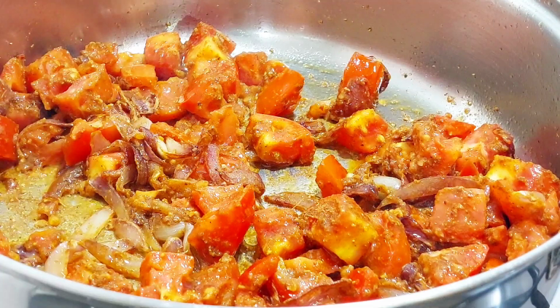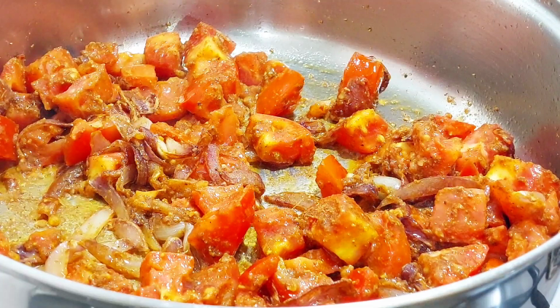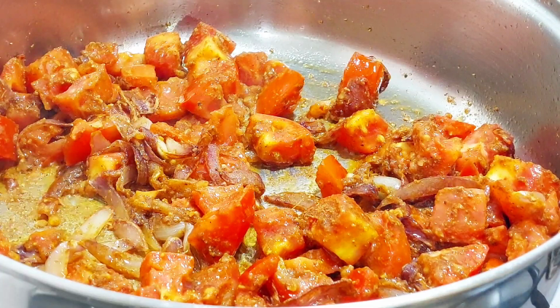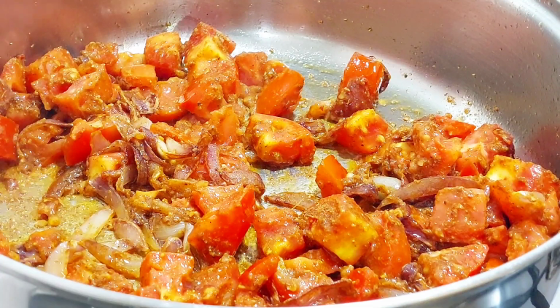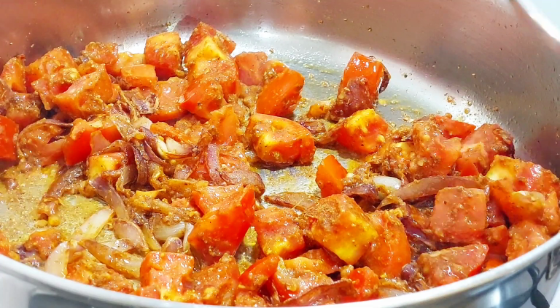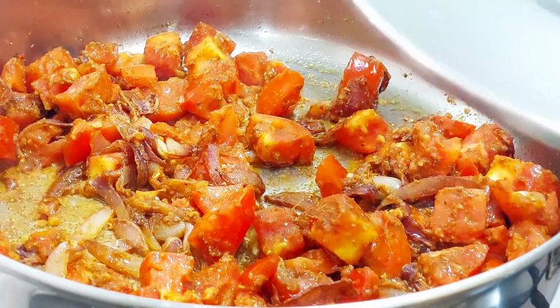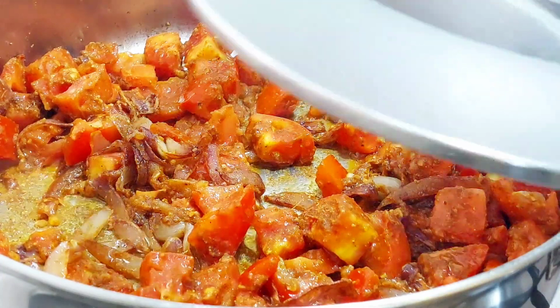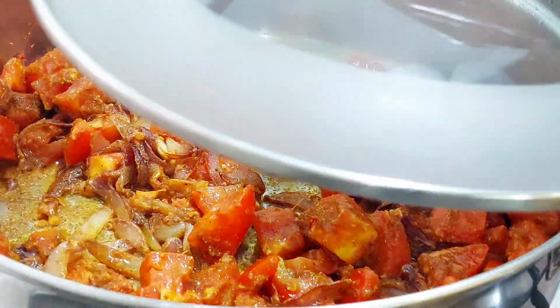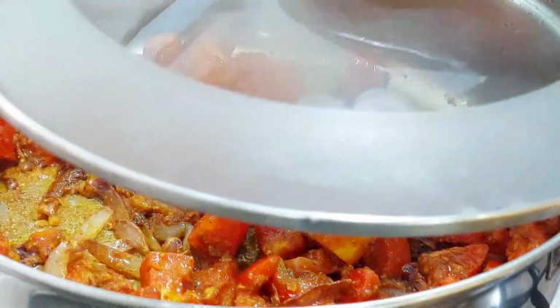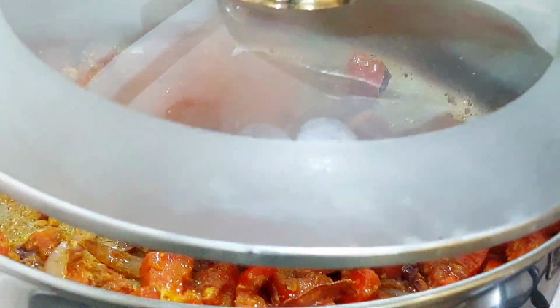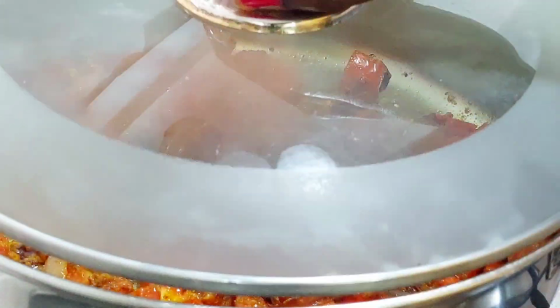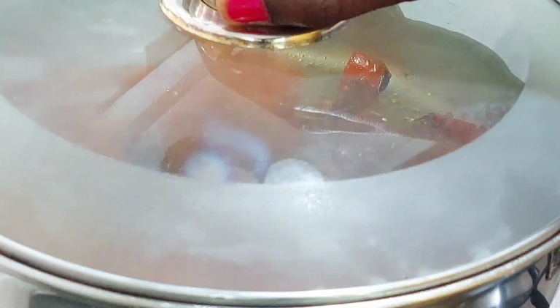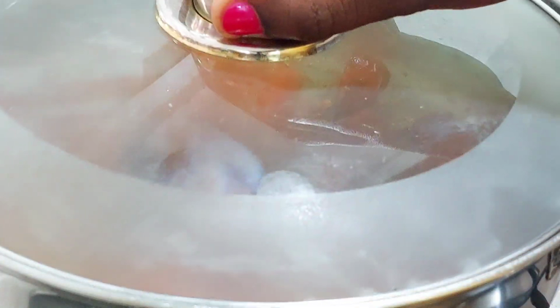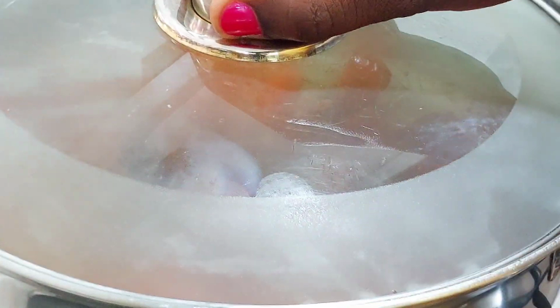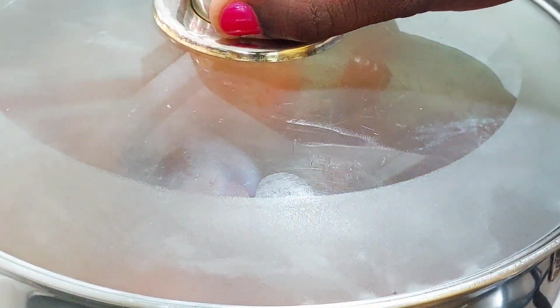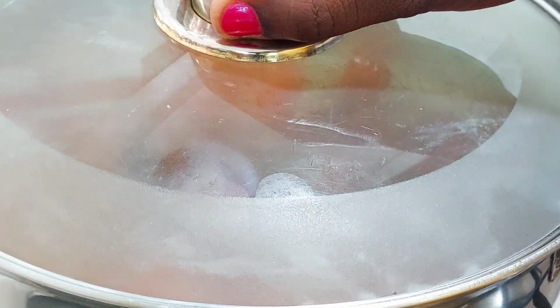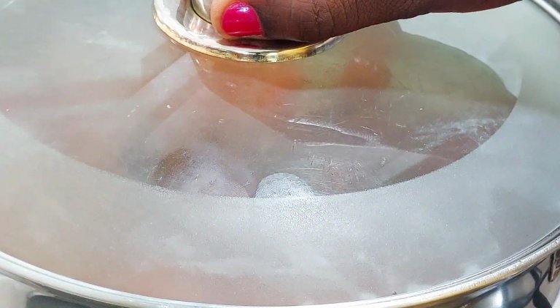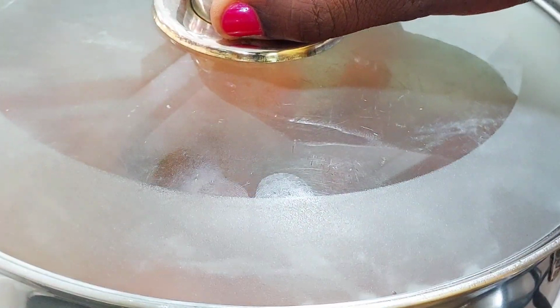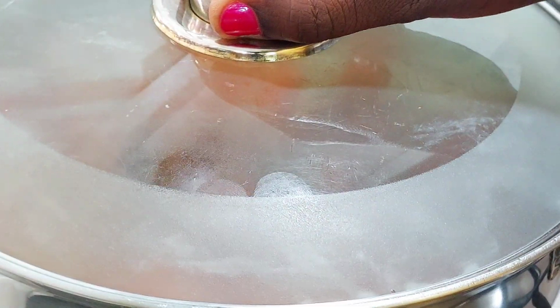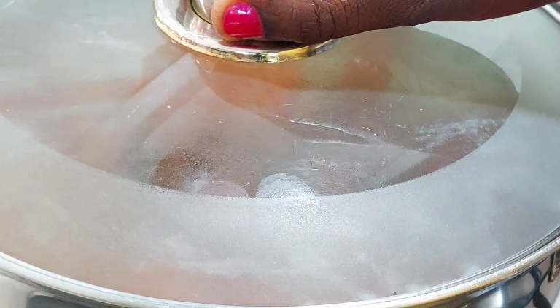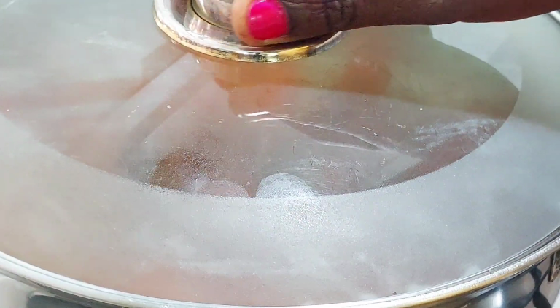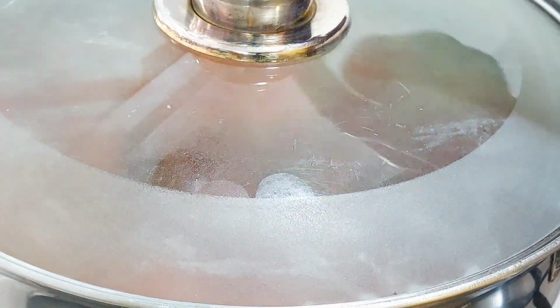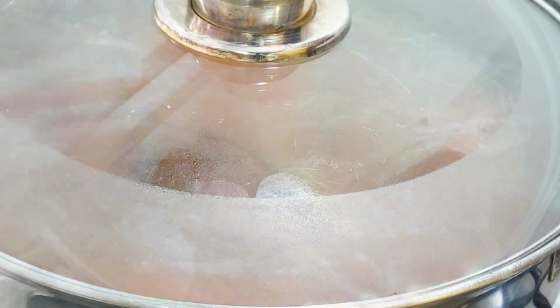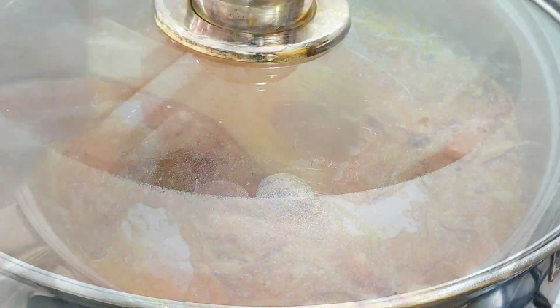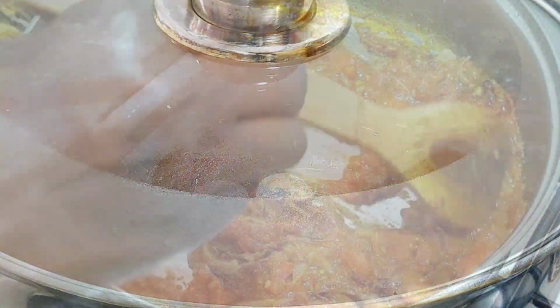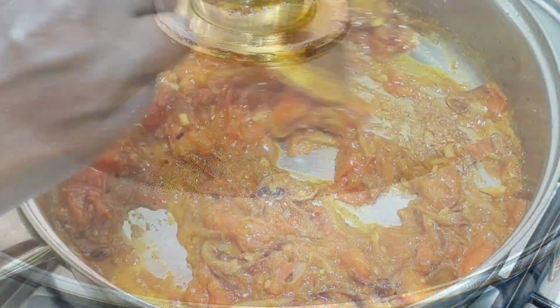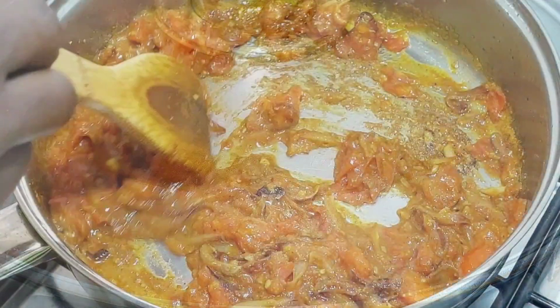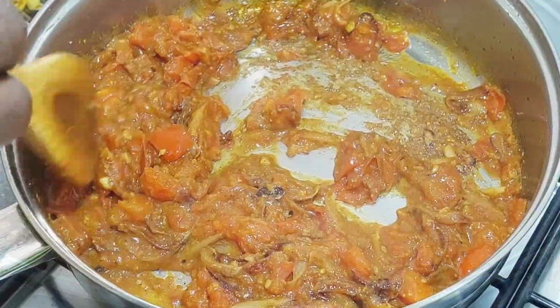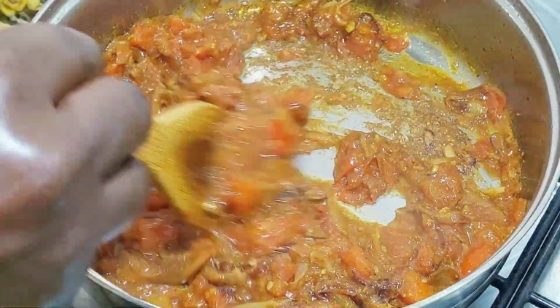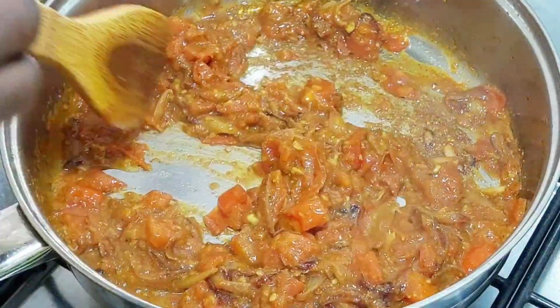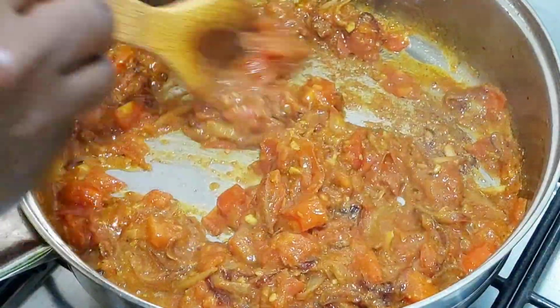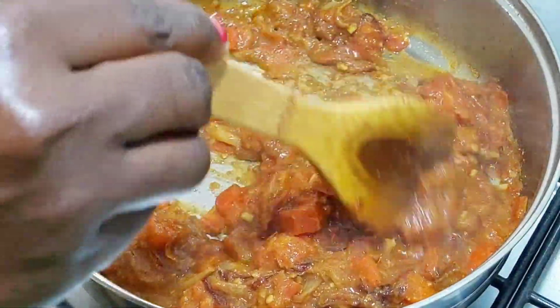Cover and cook your tomatoes for about five minutes or until they are pulpy.